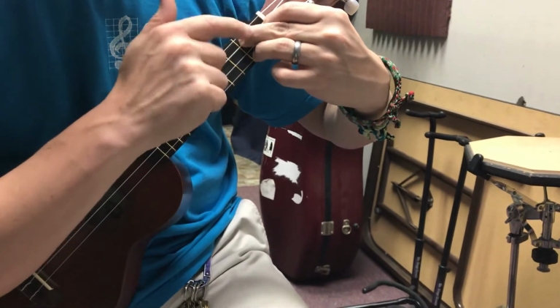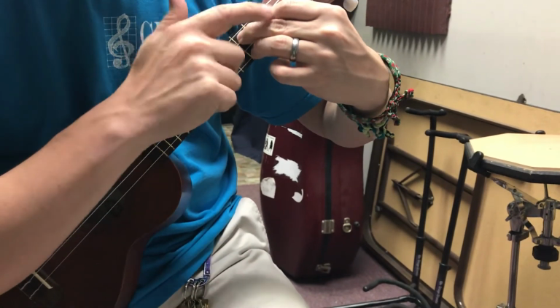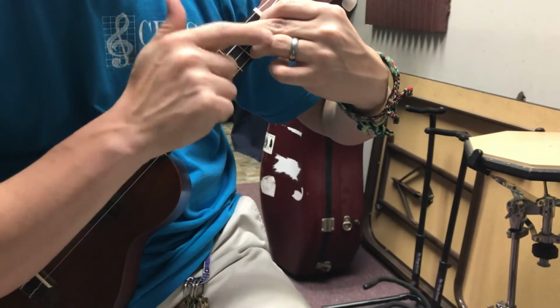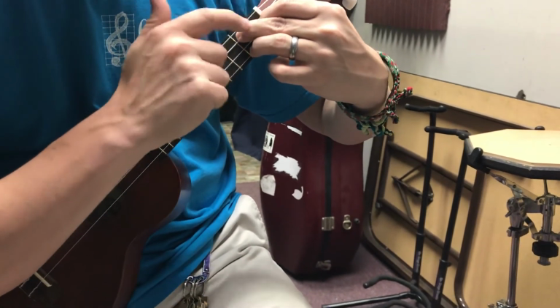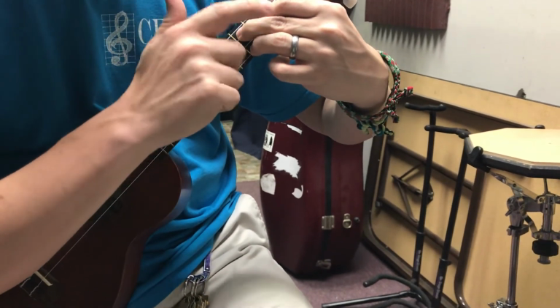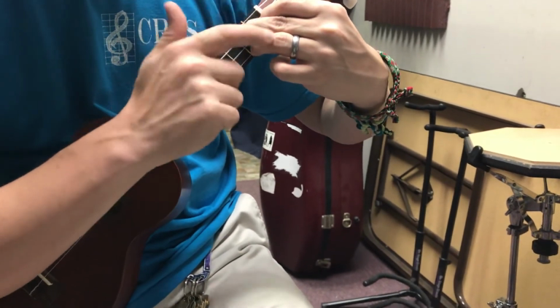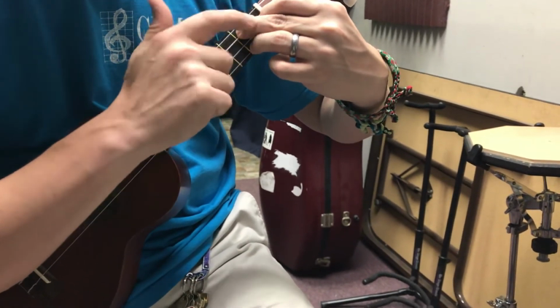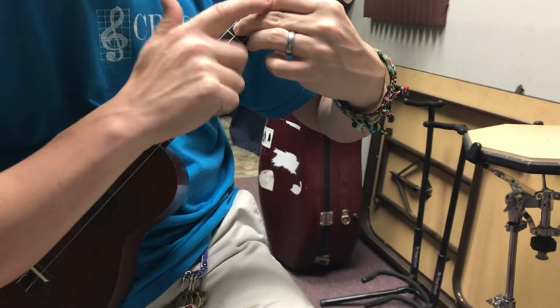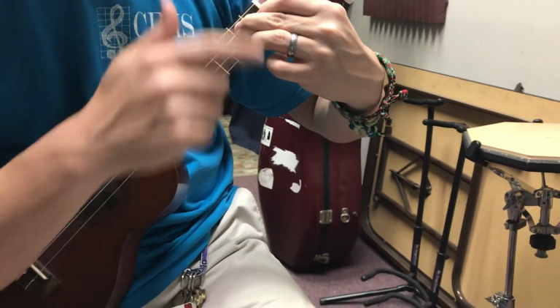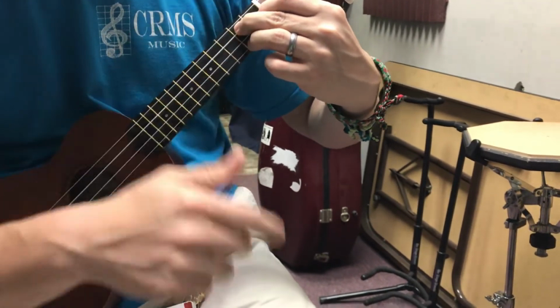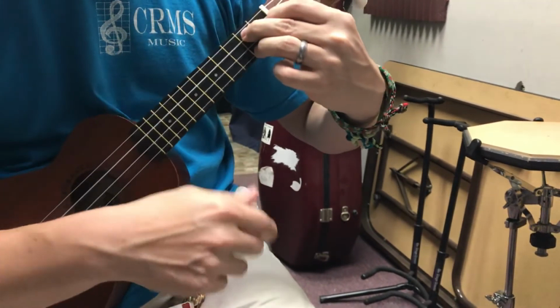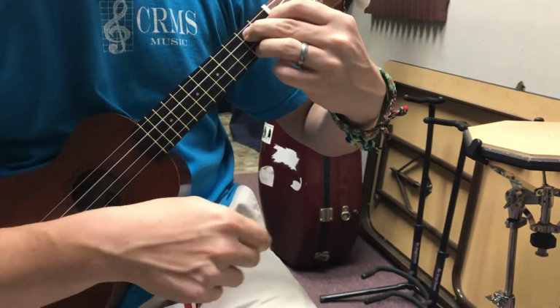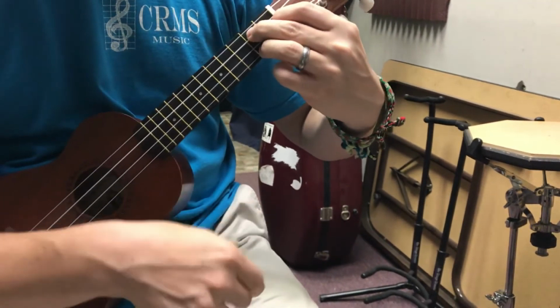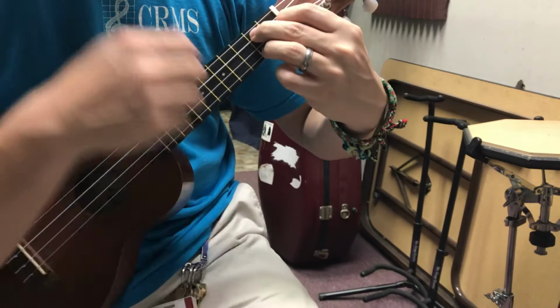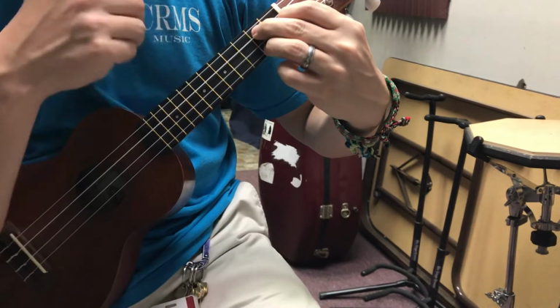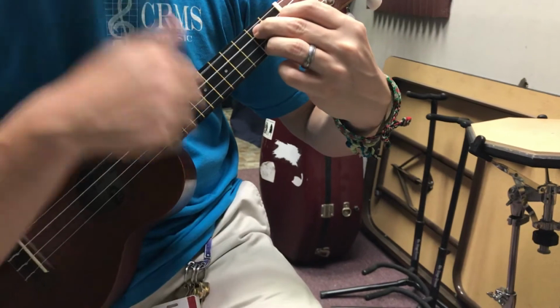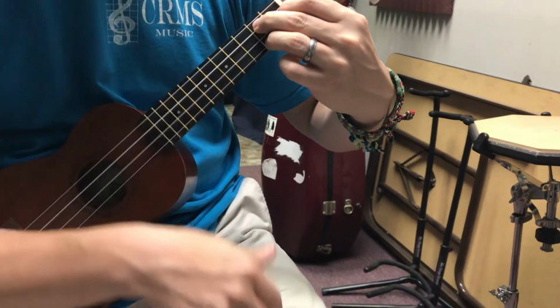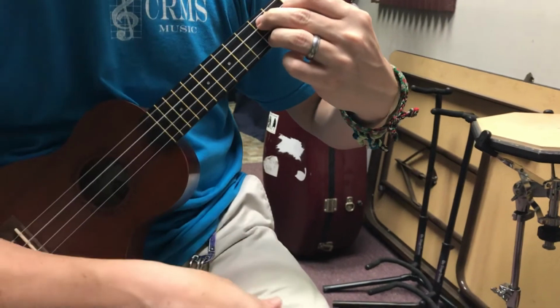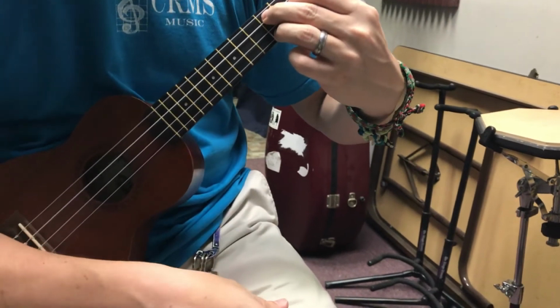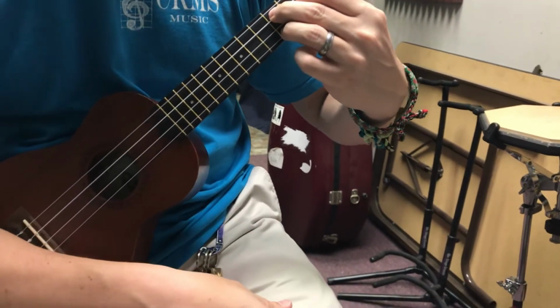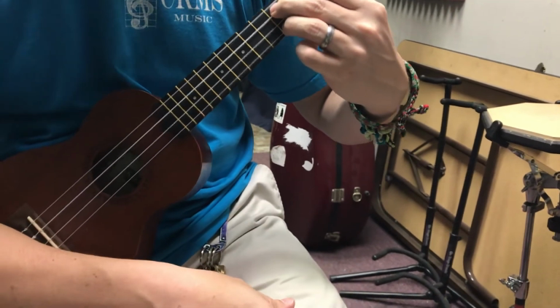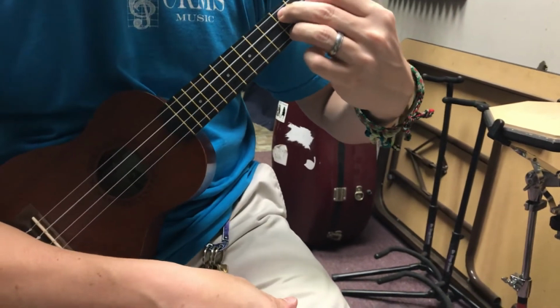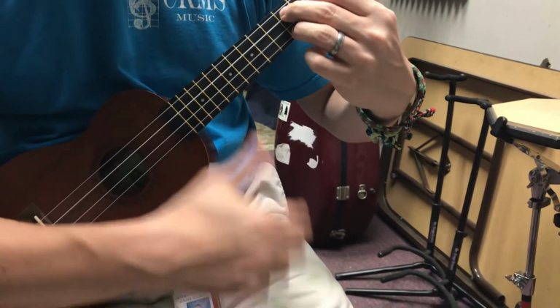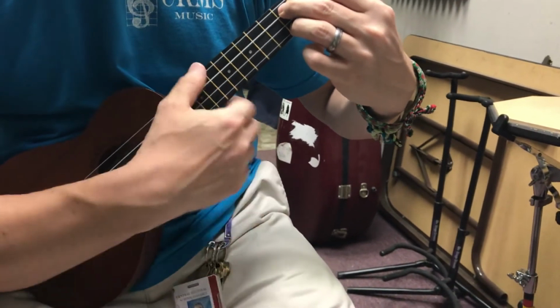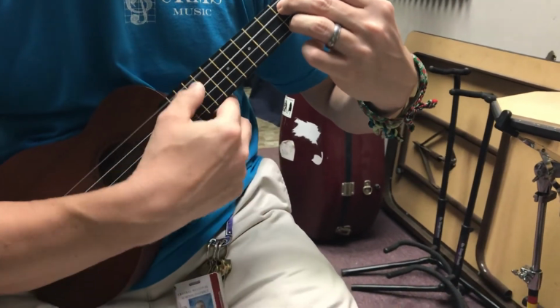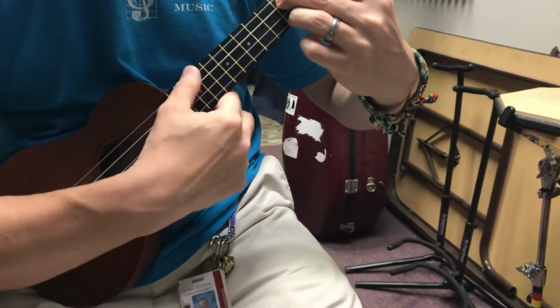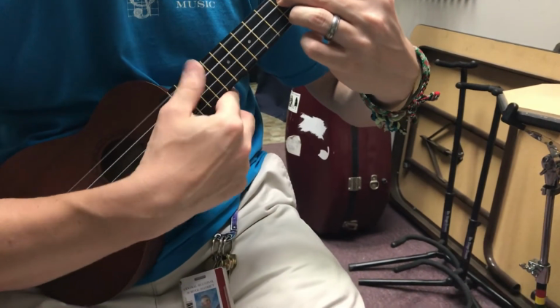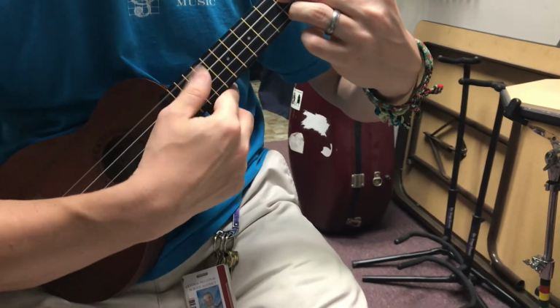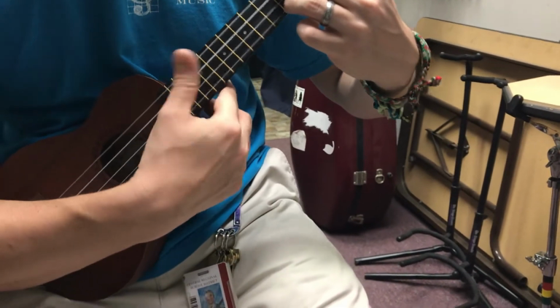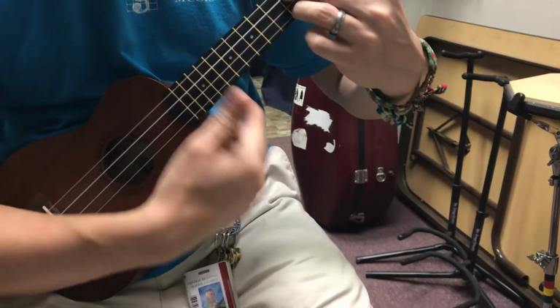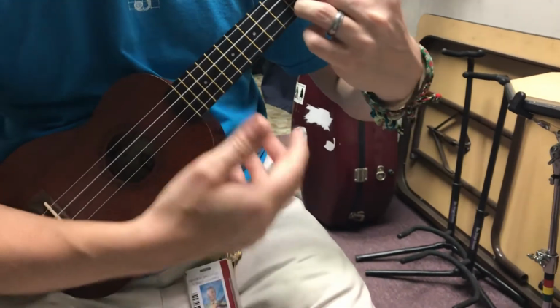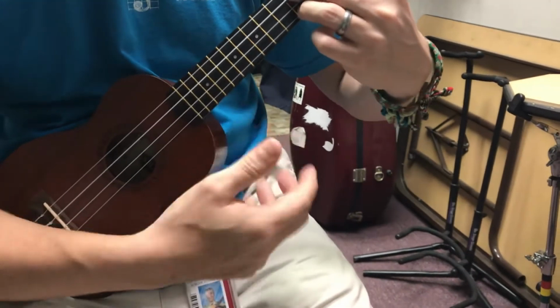When you slide down you're going to press your fingers into this triangle shape. This is D7 on a guitar, but on a ukulele it's G dominant 7. The G is still open.